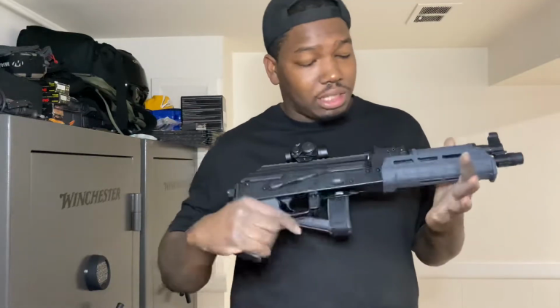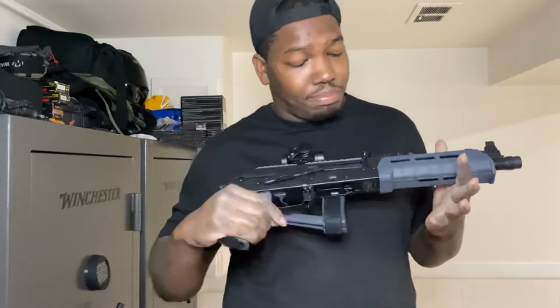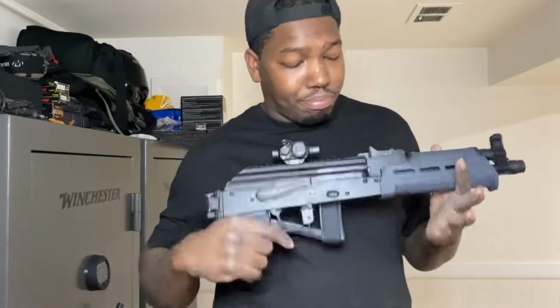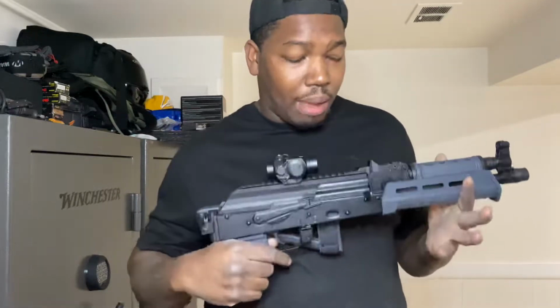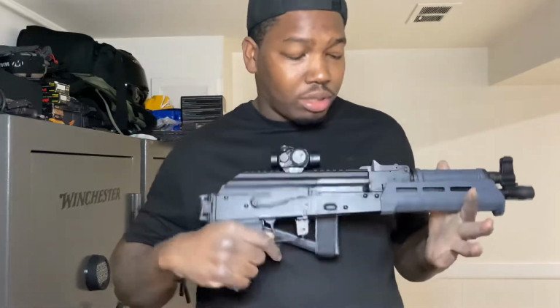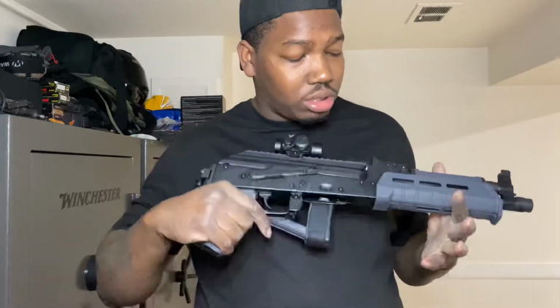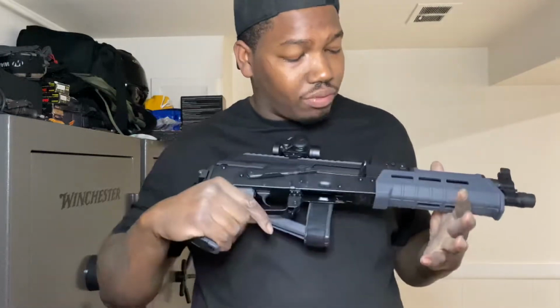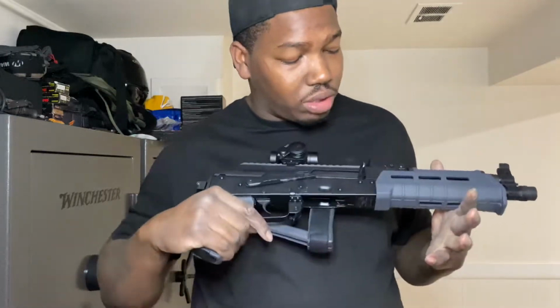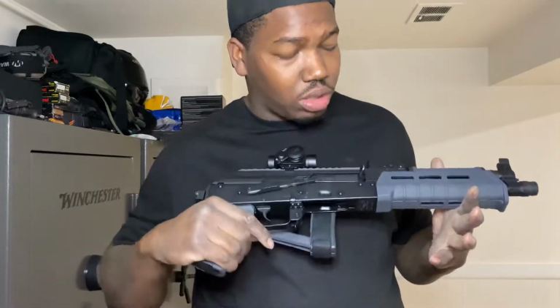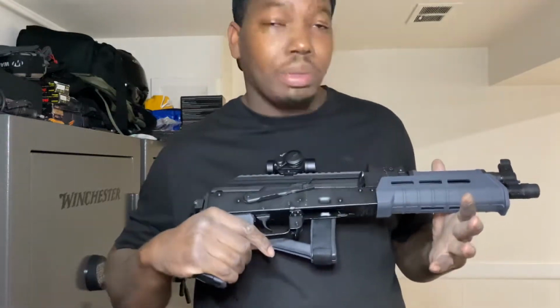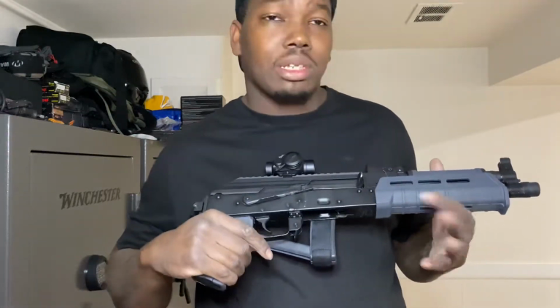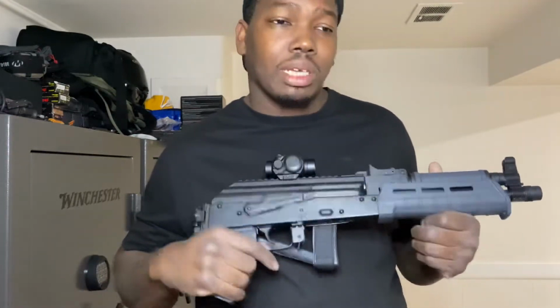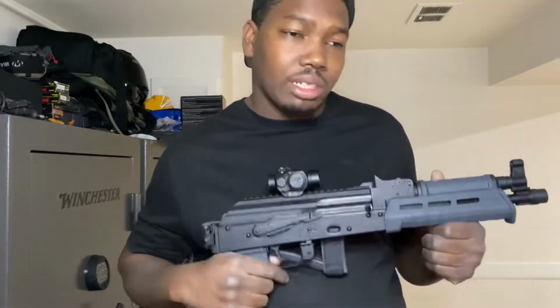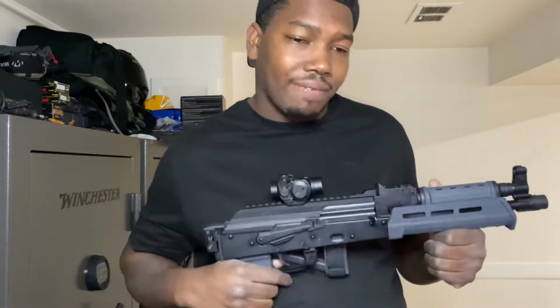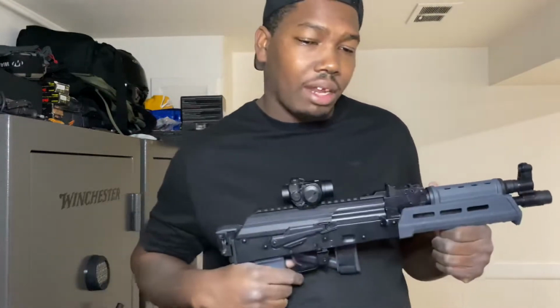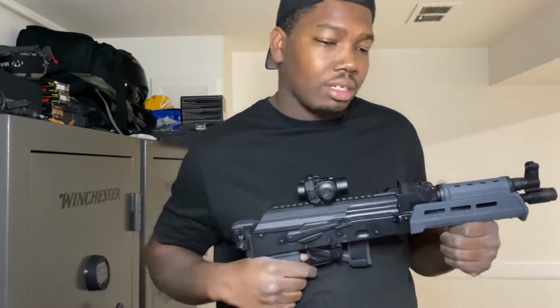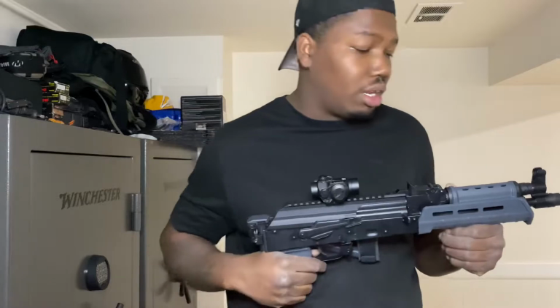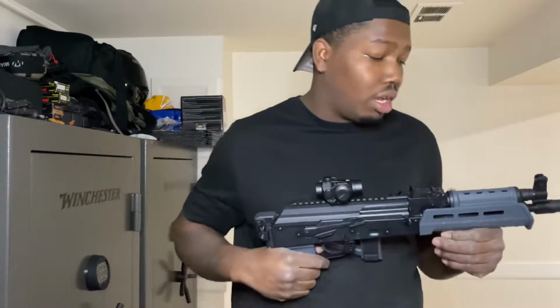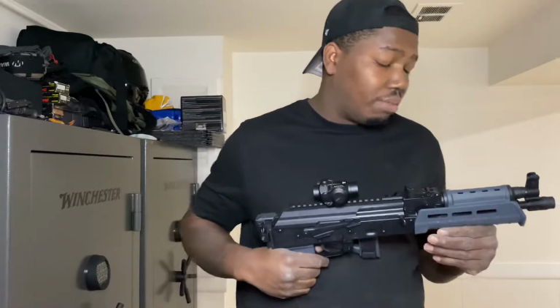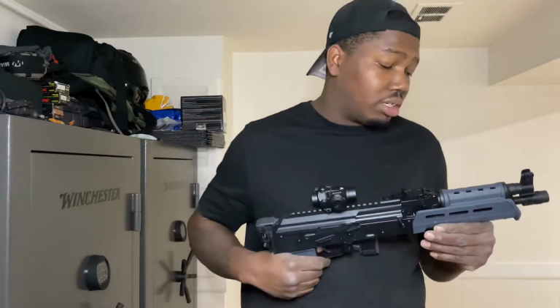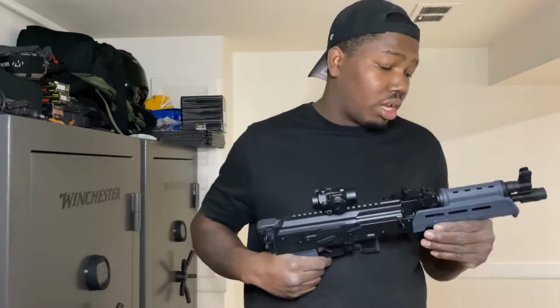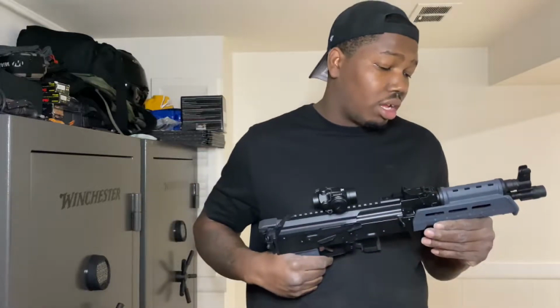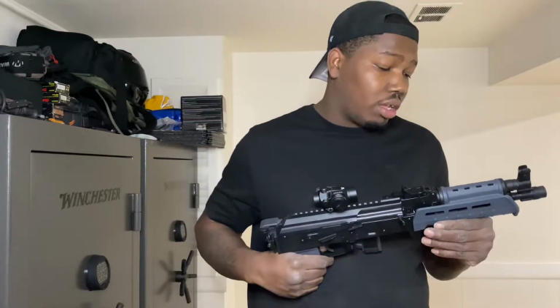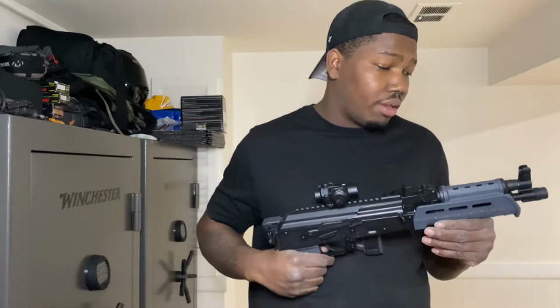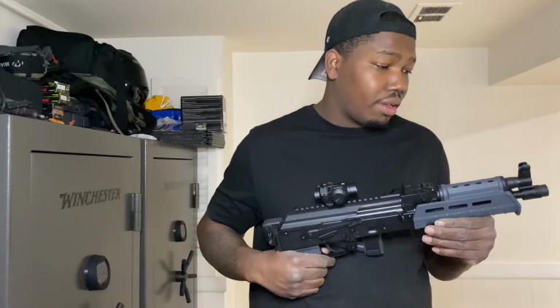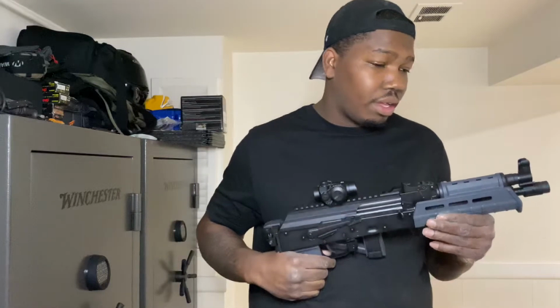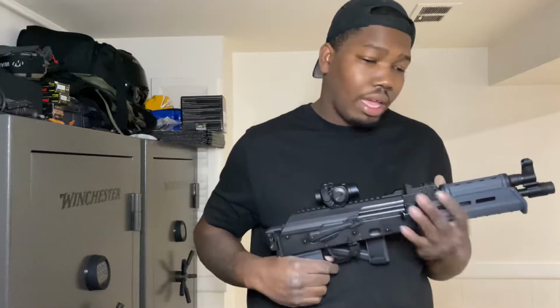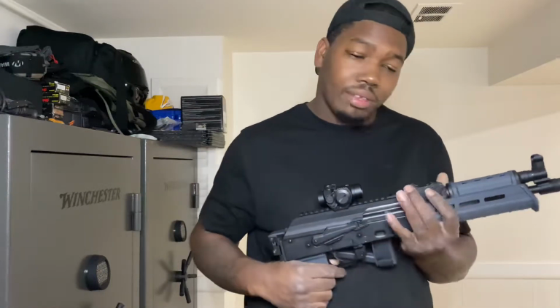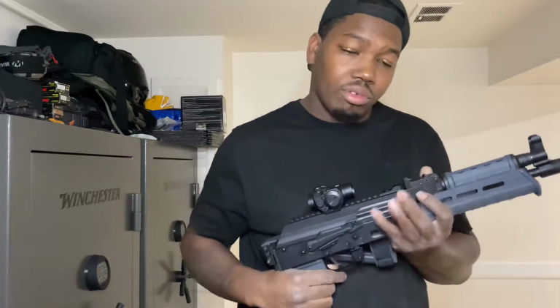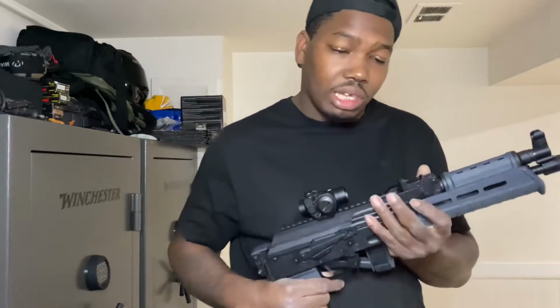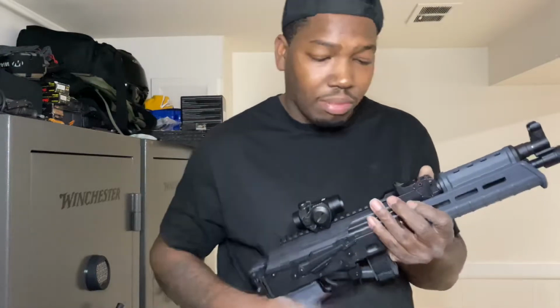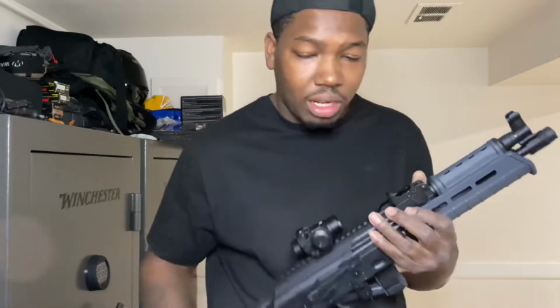Actually, I purchased this a few weeks ago. Picked it up yesterday, finally. But look, a few things about it.